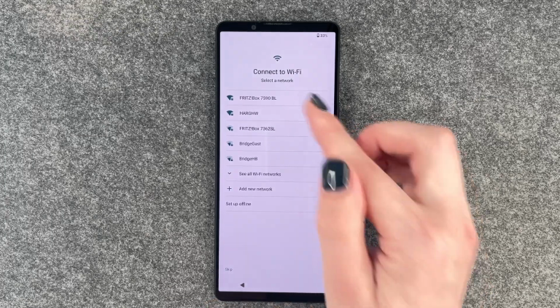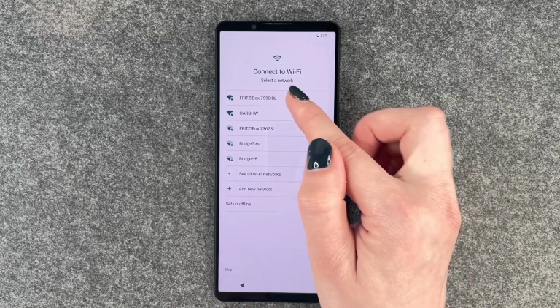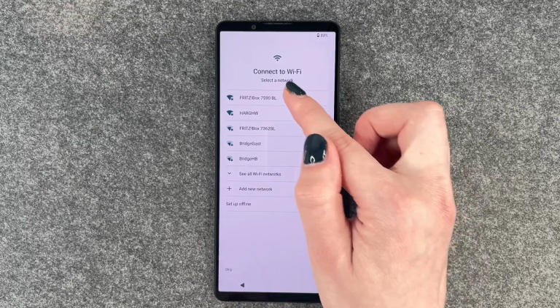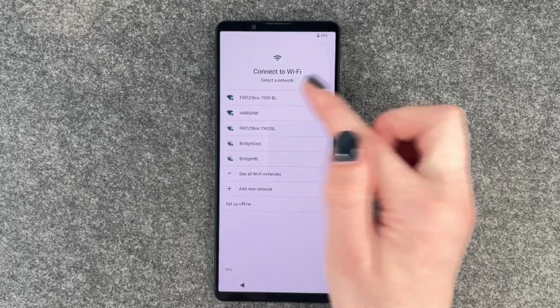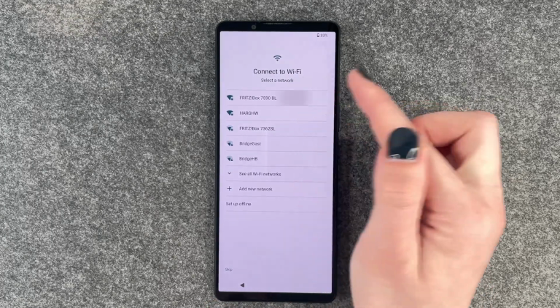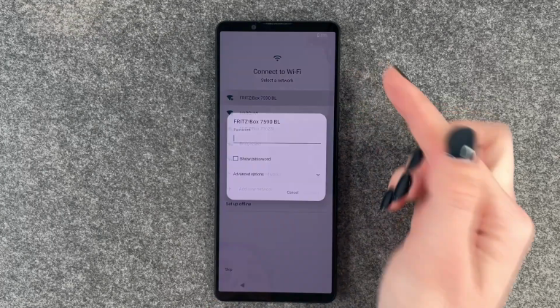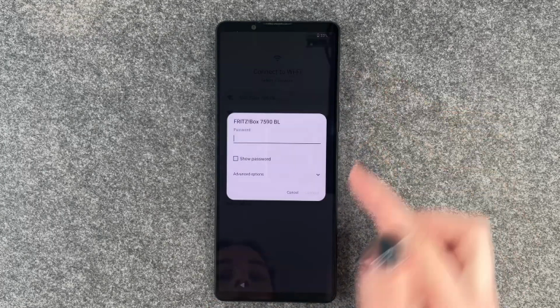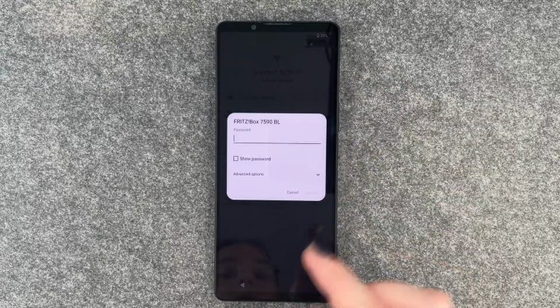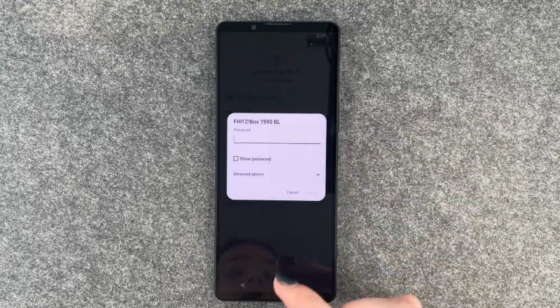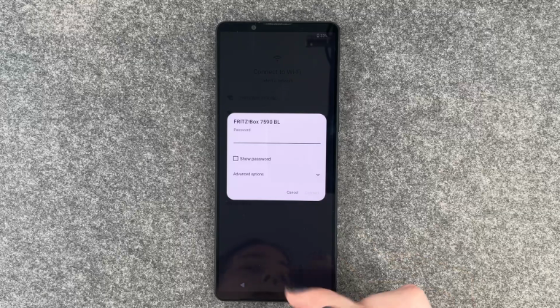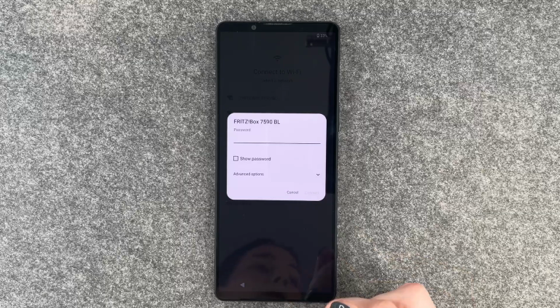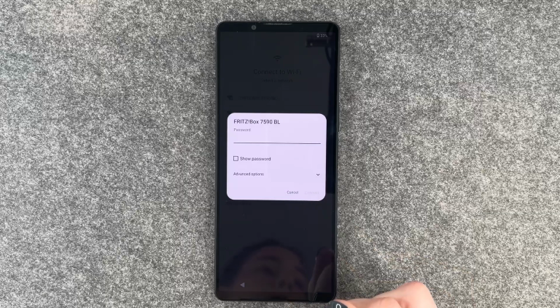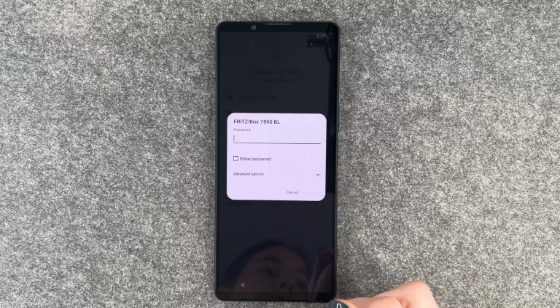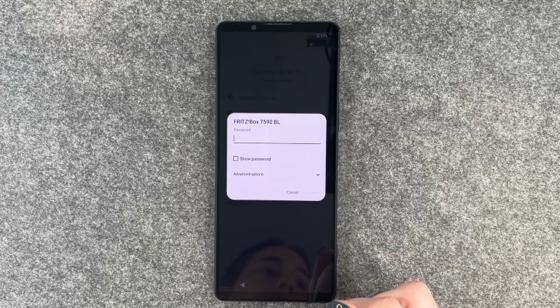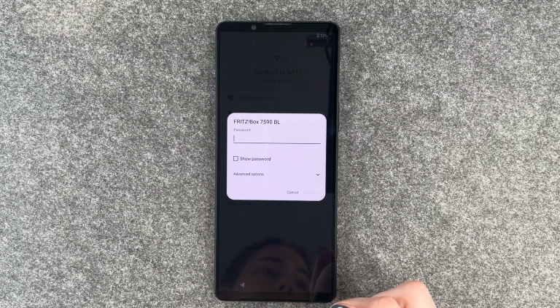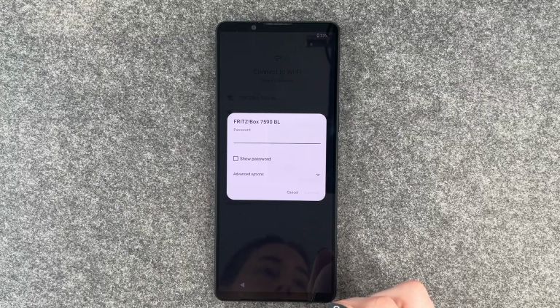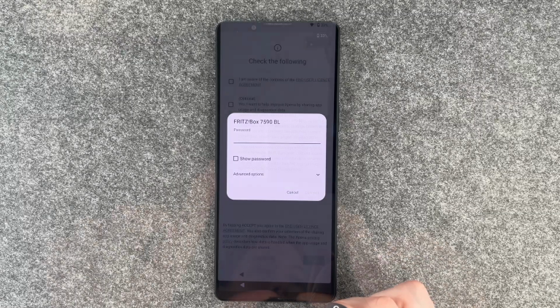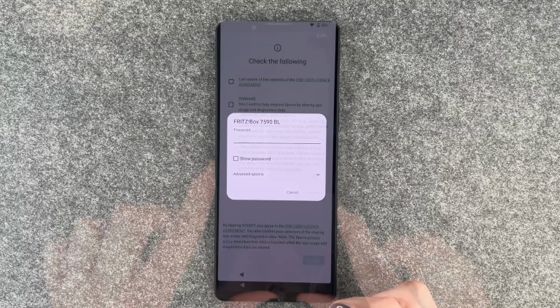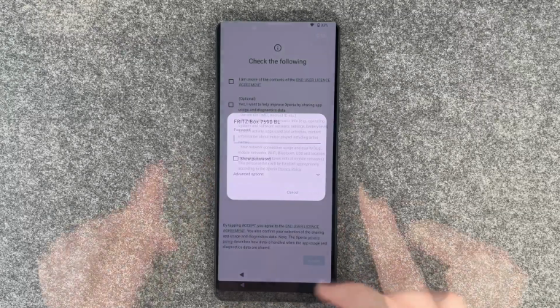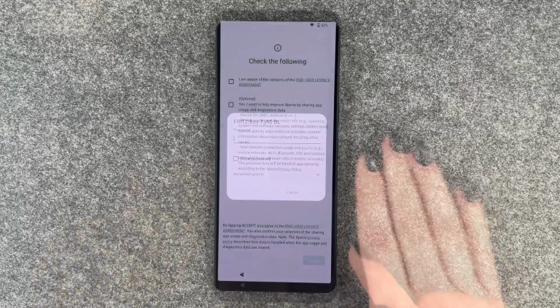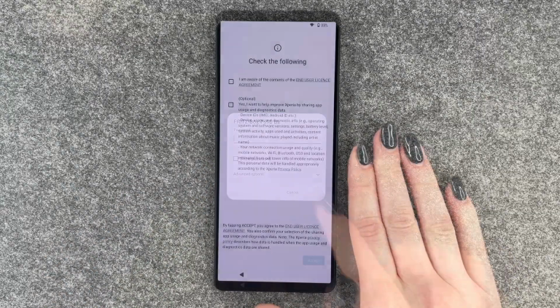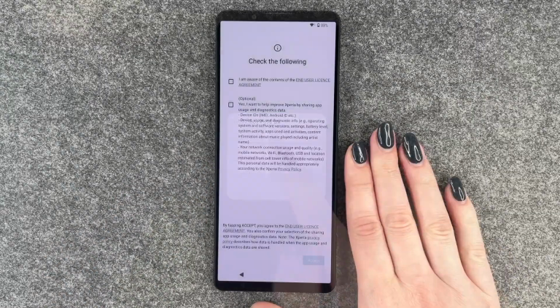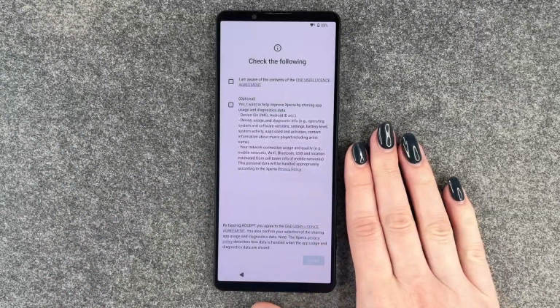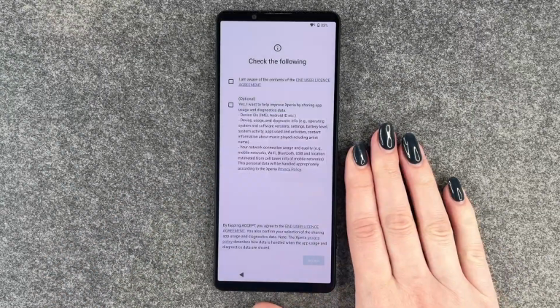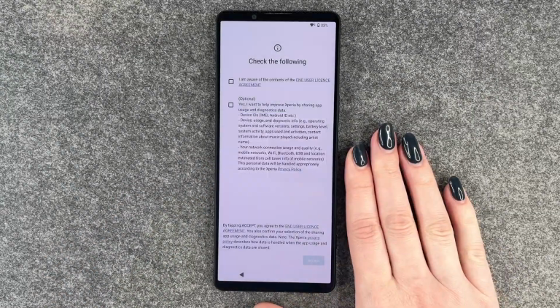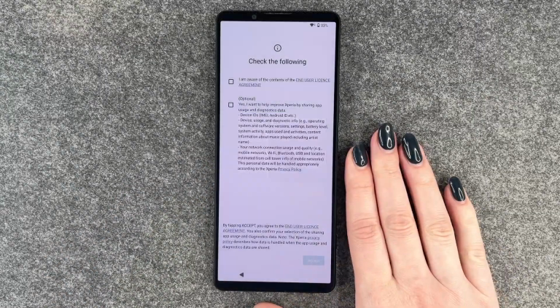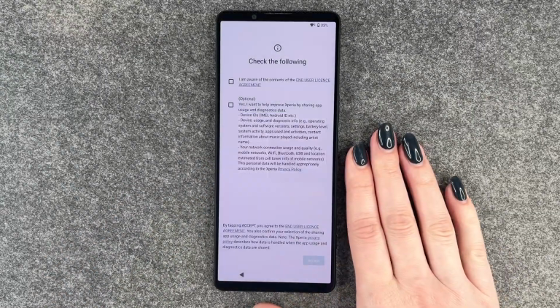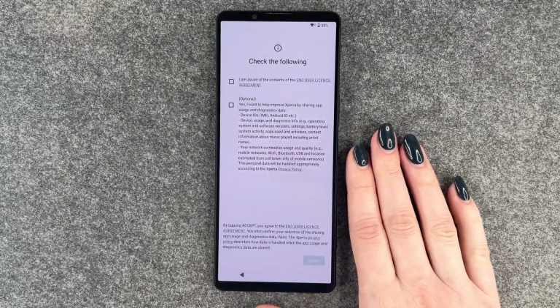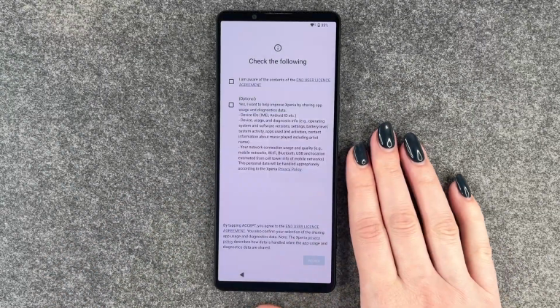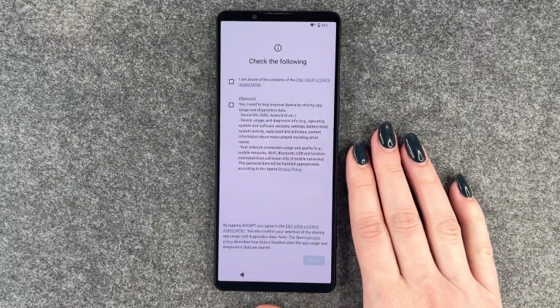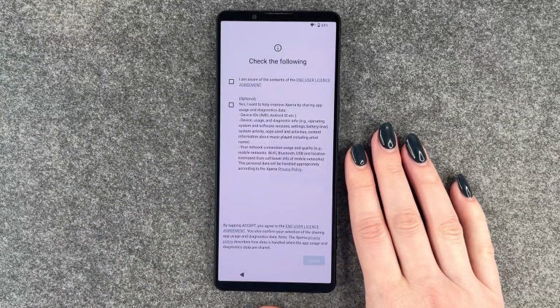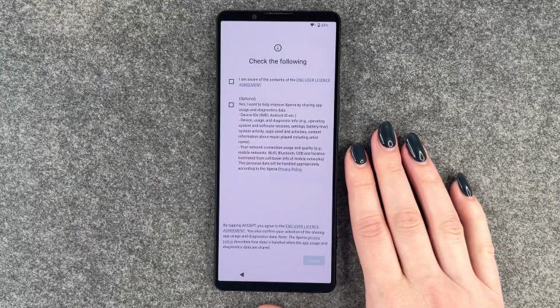And now we can connect to our Wi-Fi. We'll do that. I'll put in my password and now we get to the next slide.